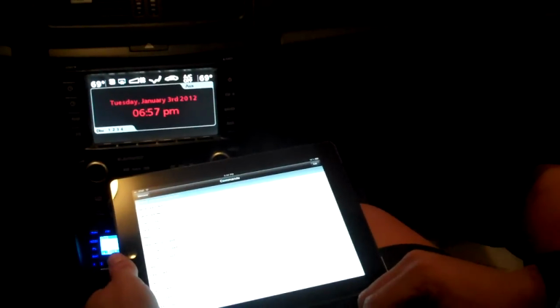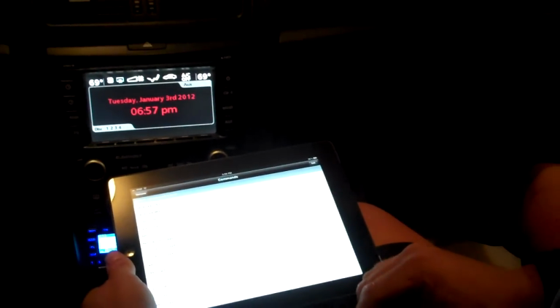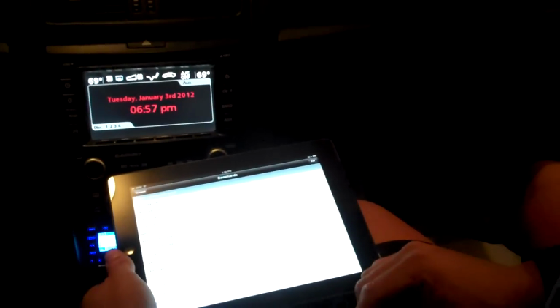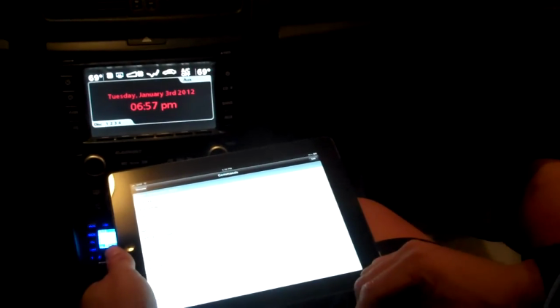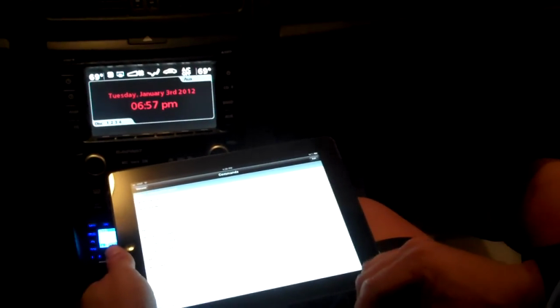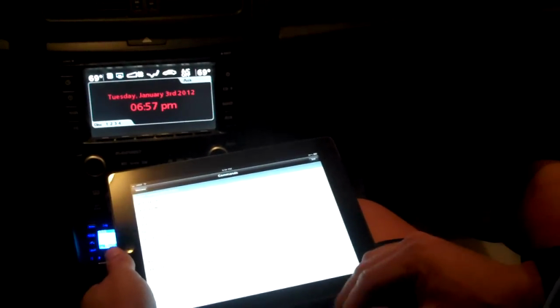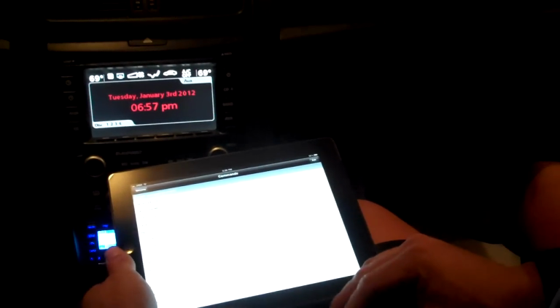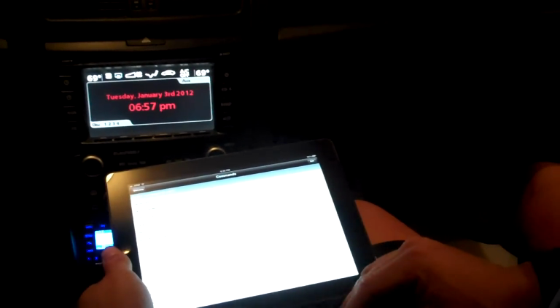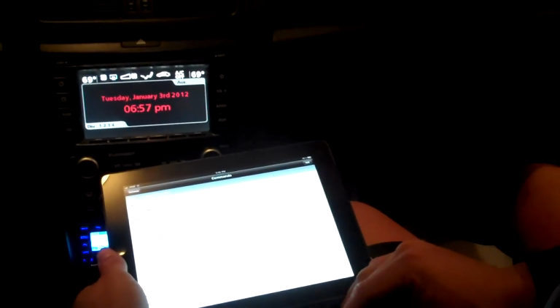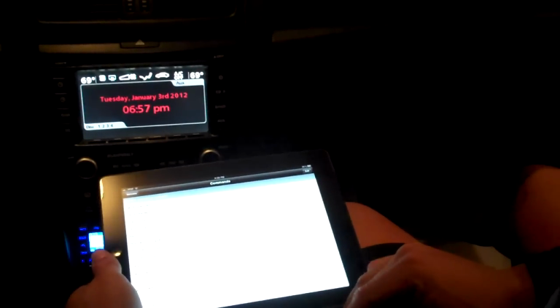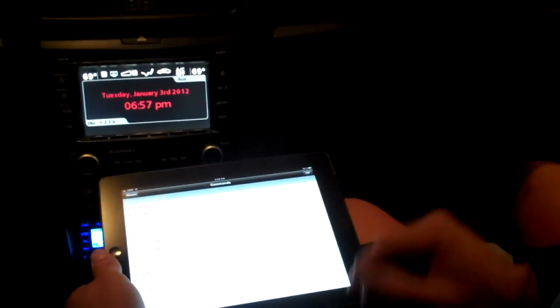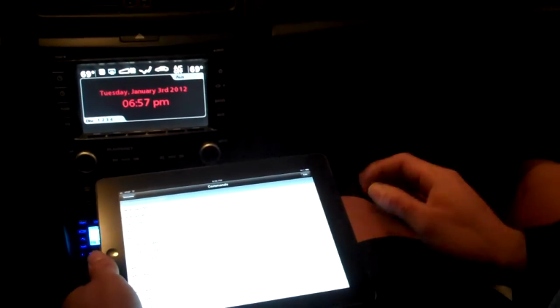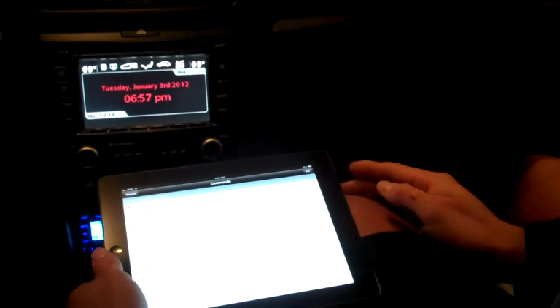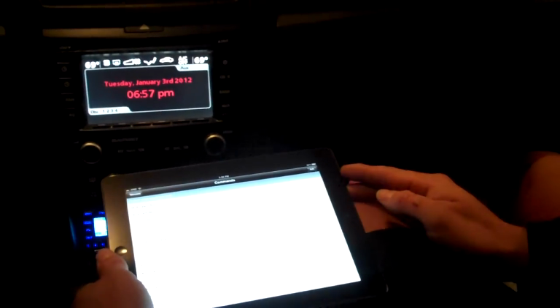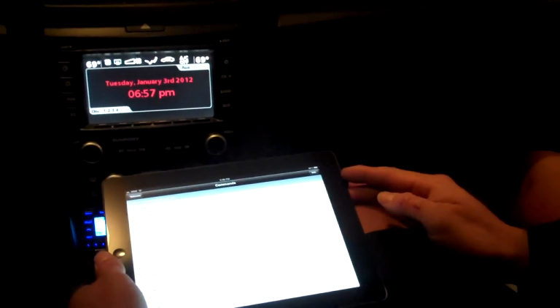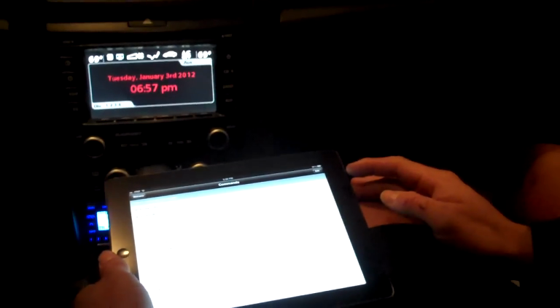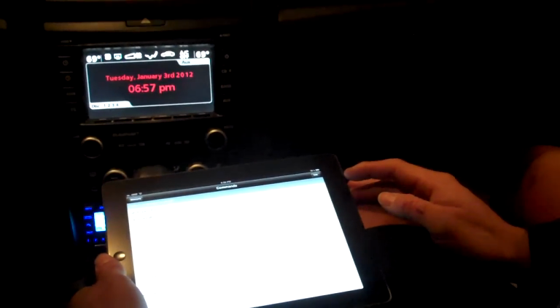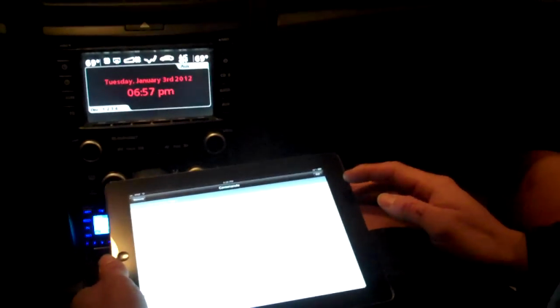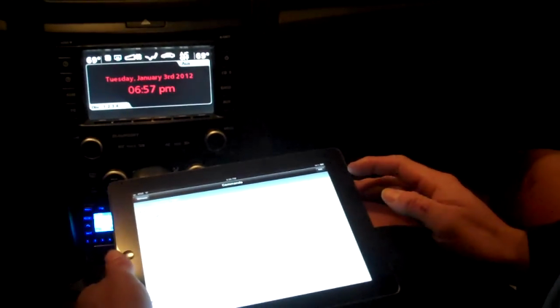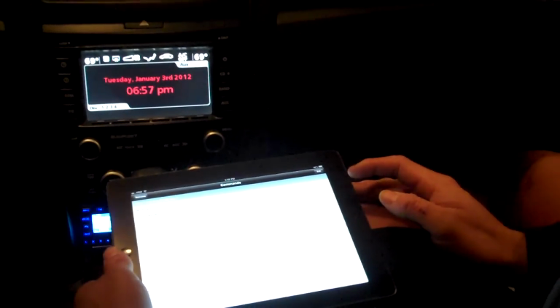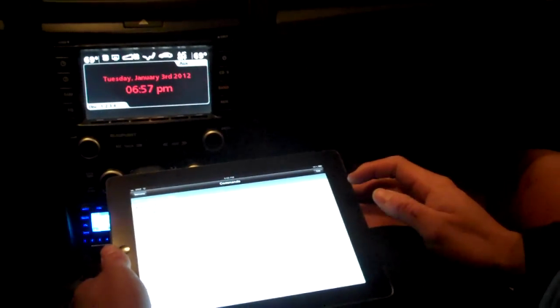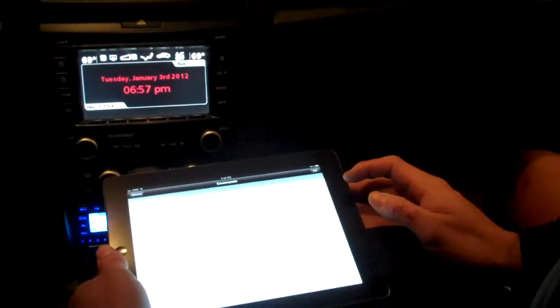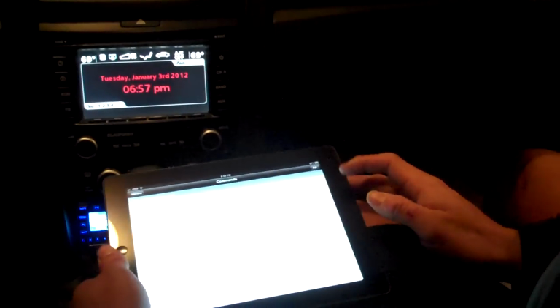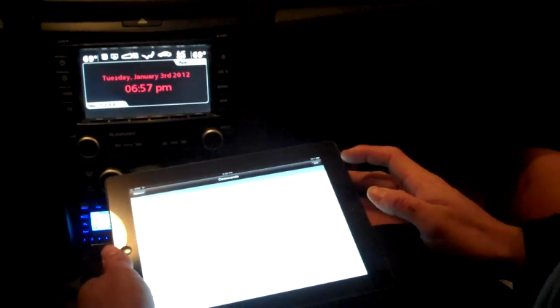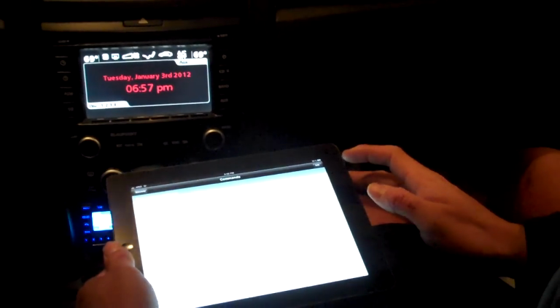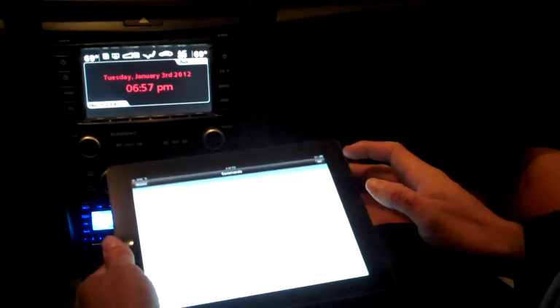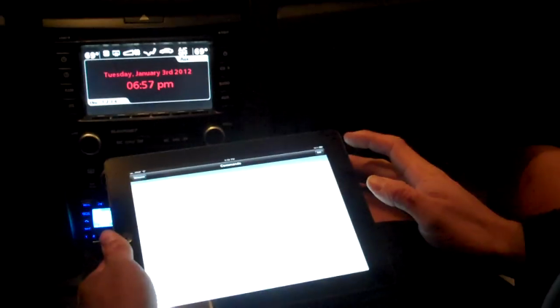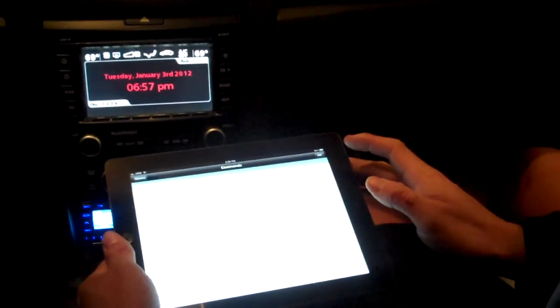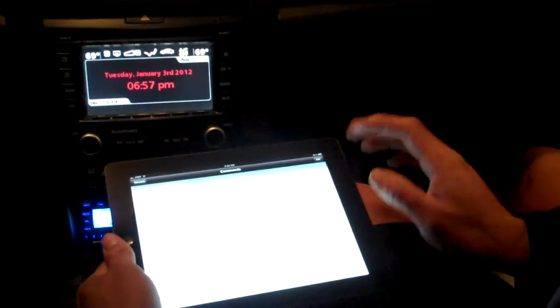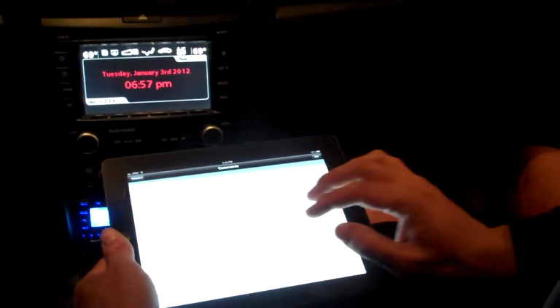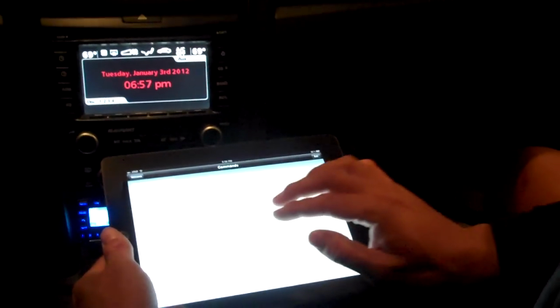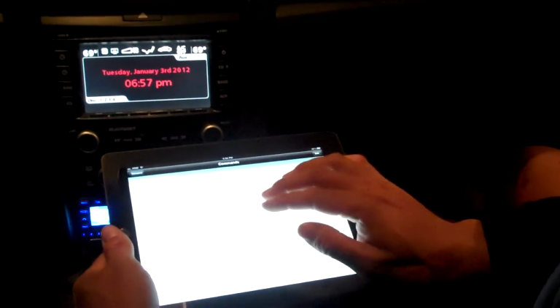This is an iPad 2 and a stock G8 head unit. I'm just going to go through some of the commands.